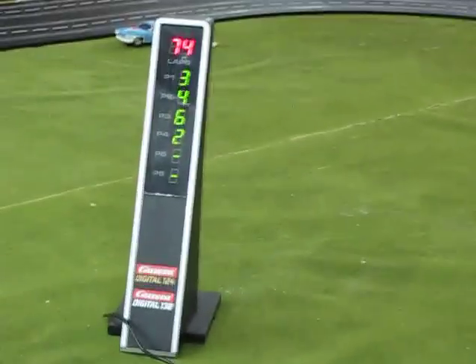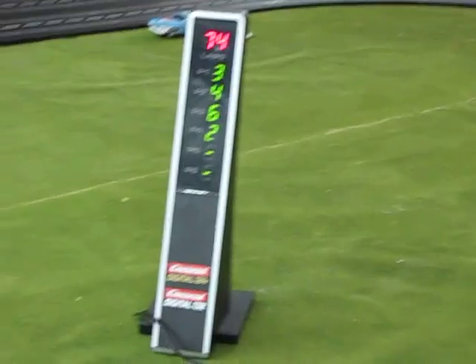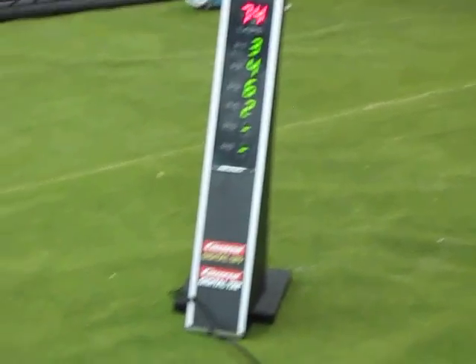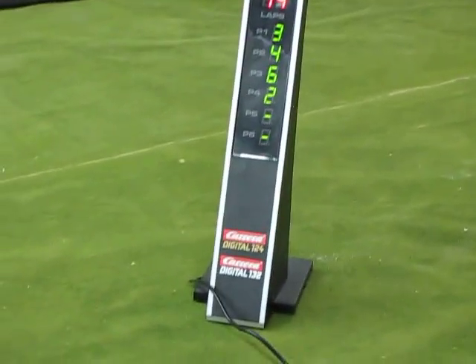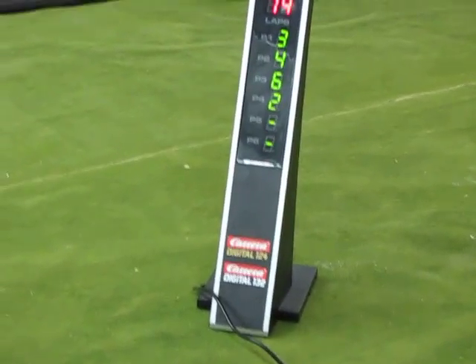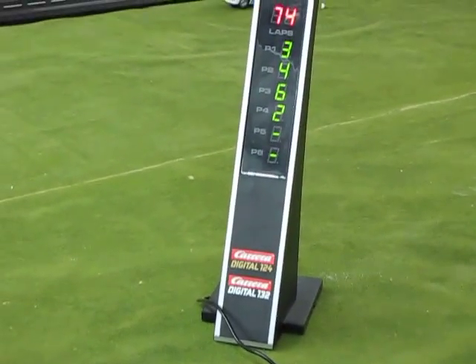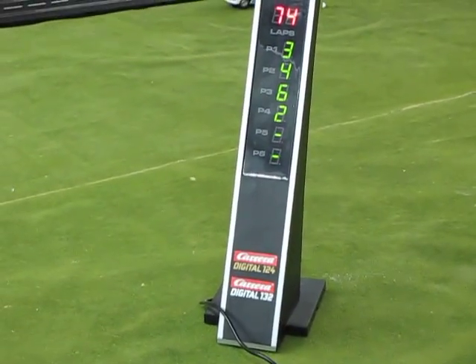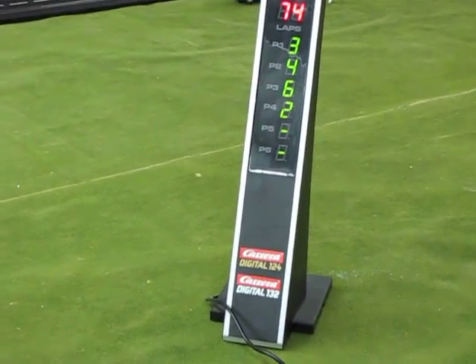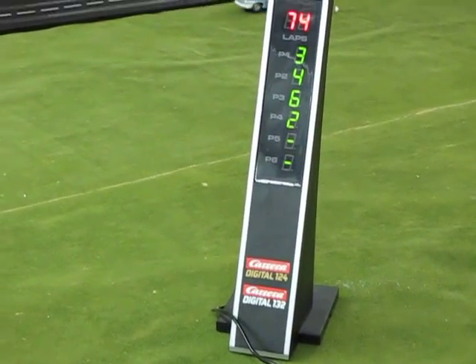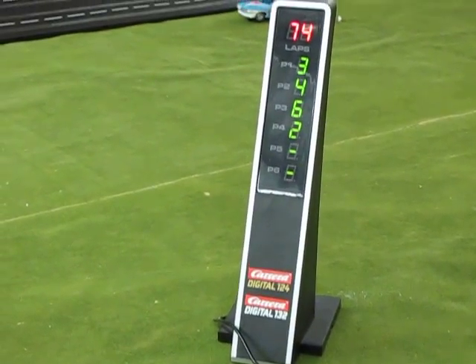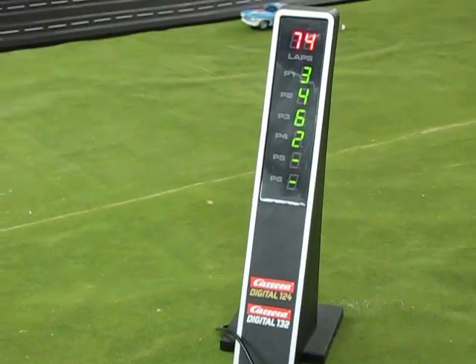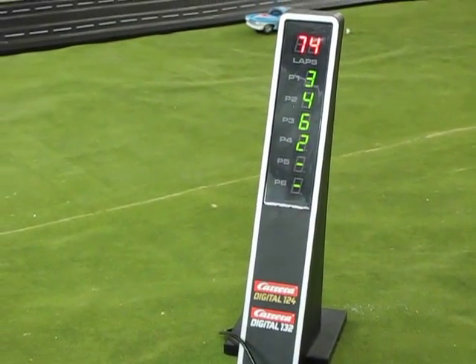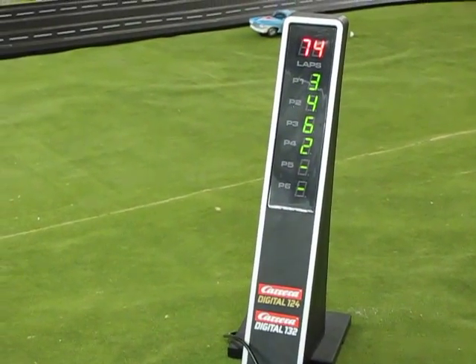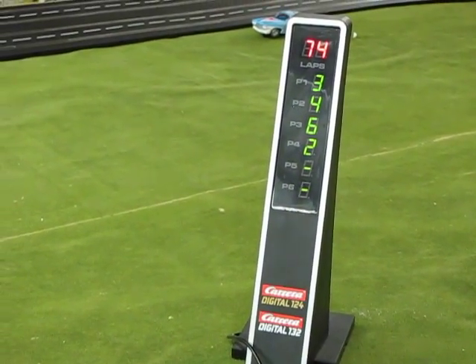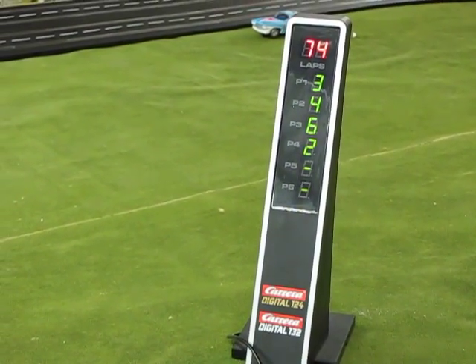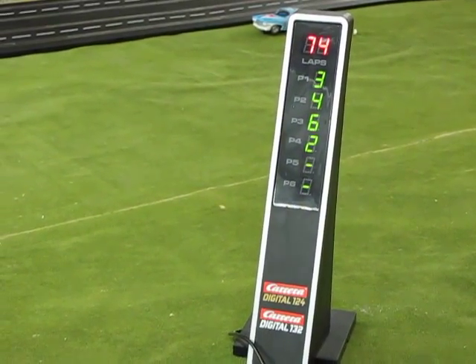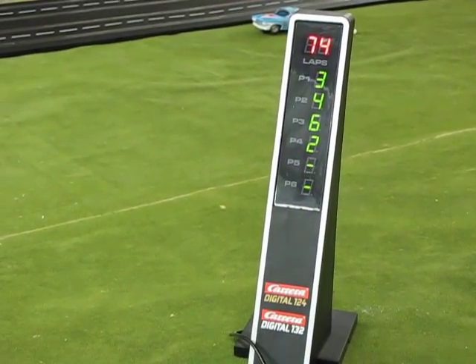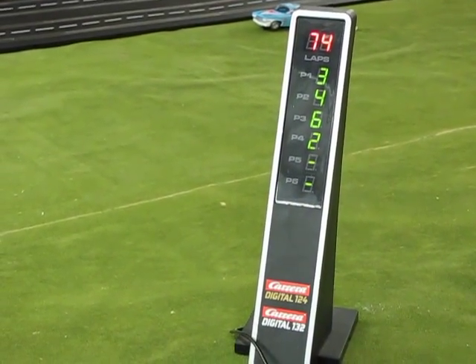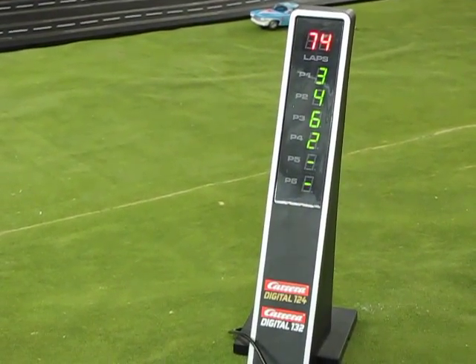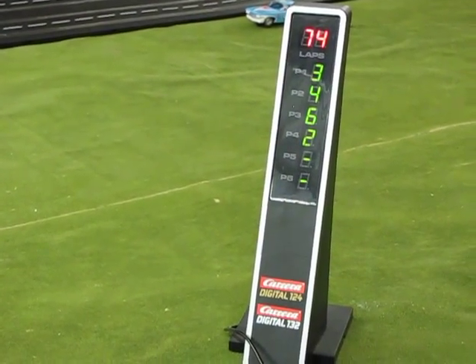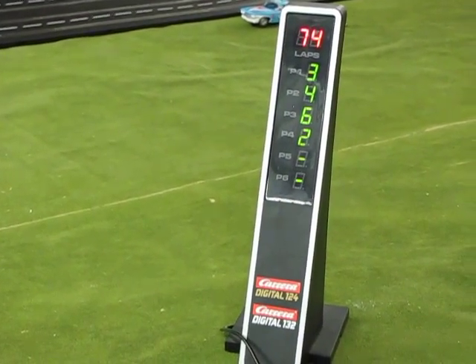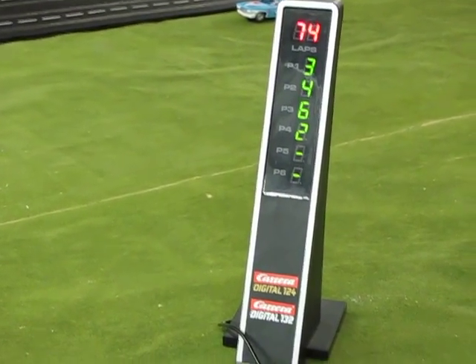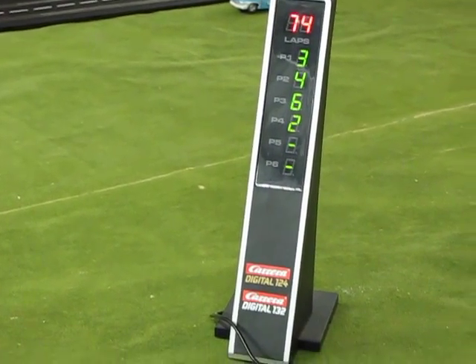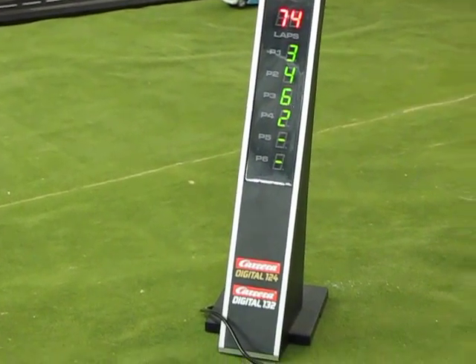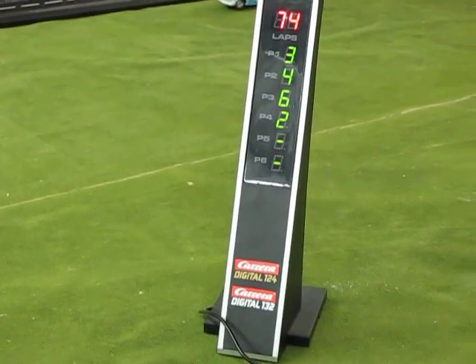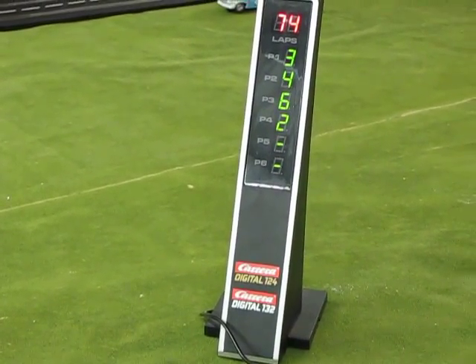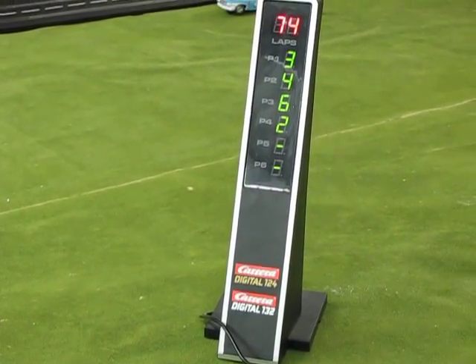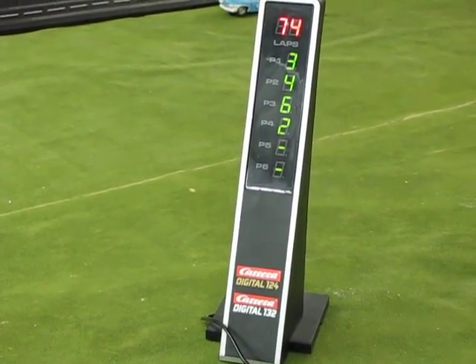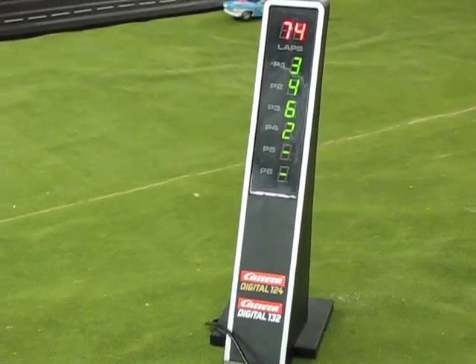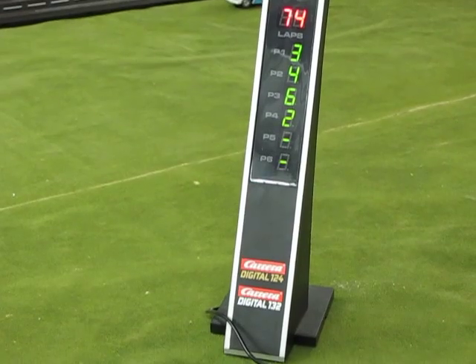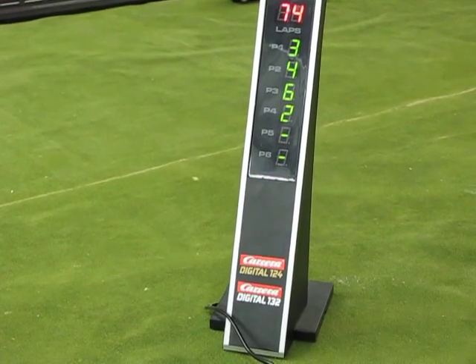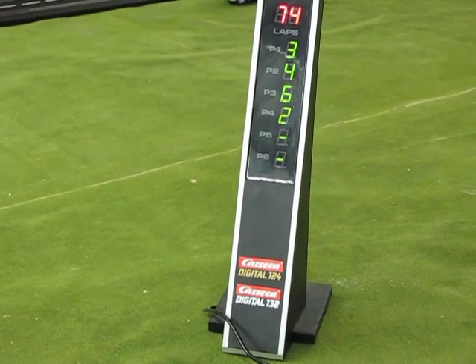So we got 74 laps. Devin is first, Mark got second, I'm third — that's Matt — so he's blowing the cars.